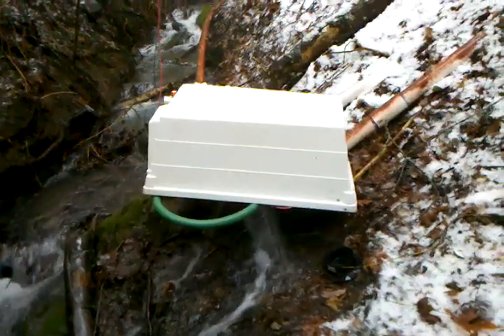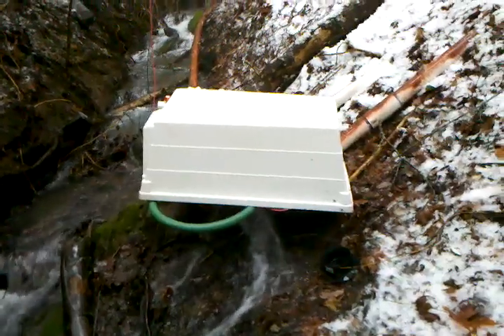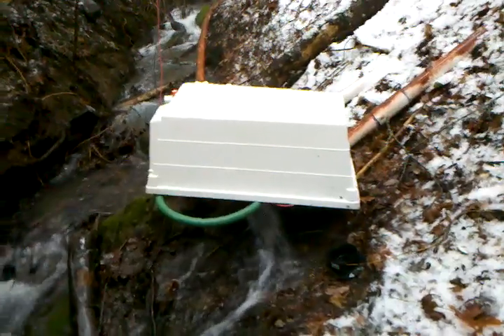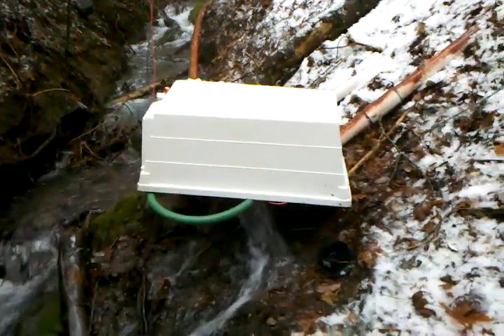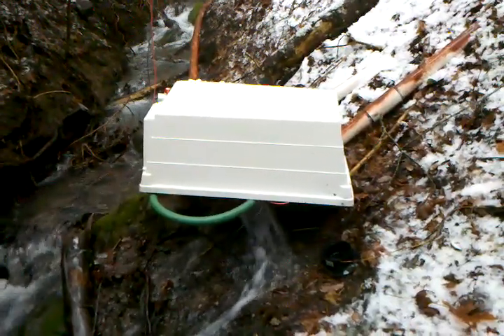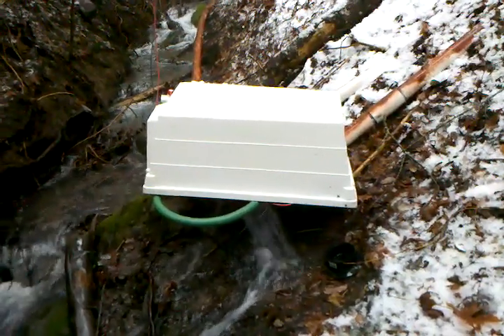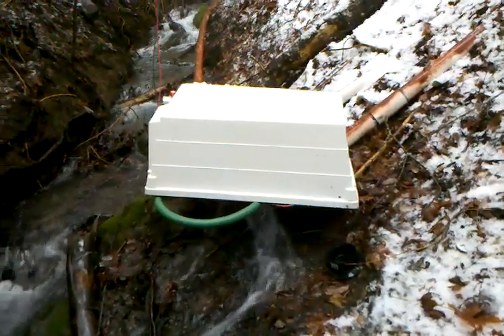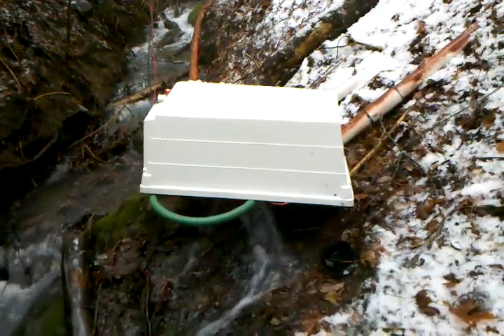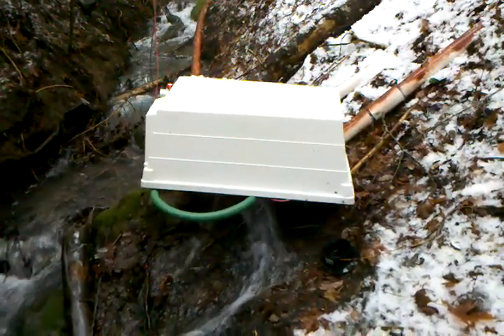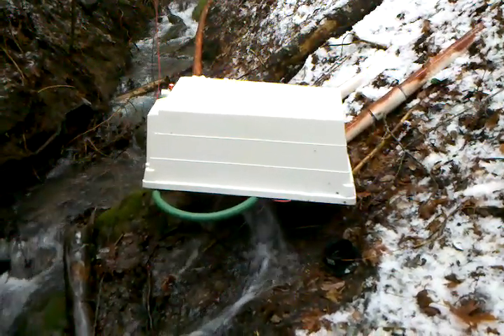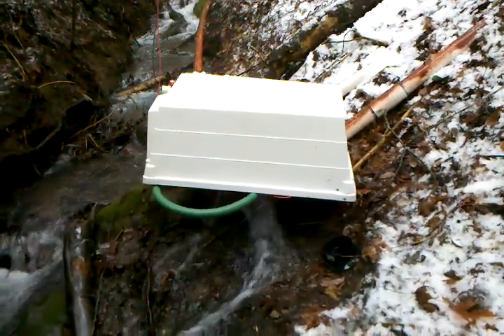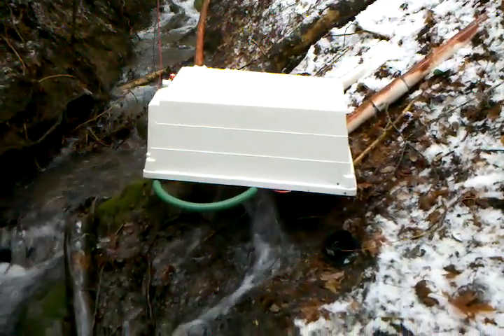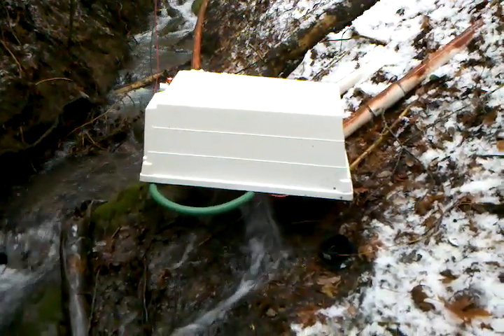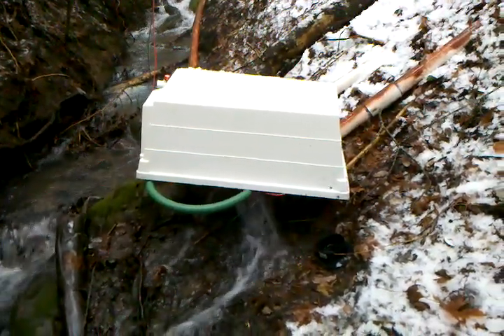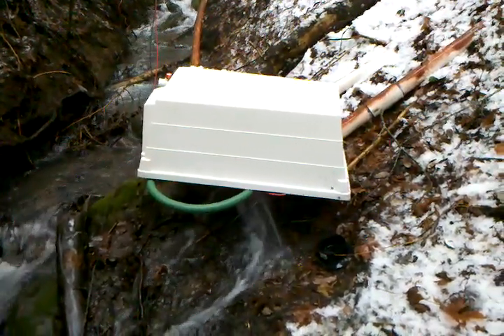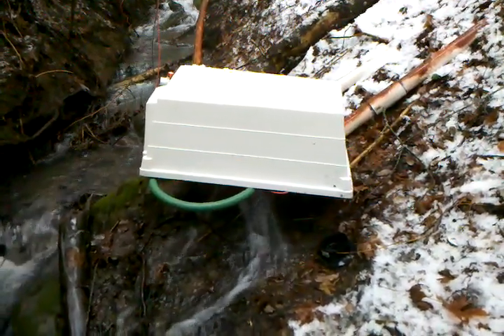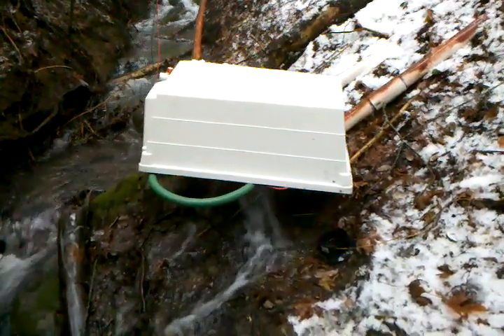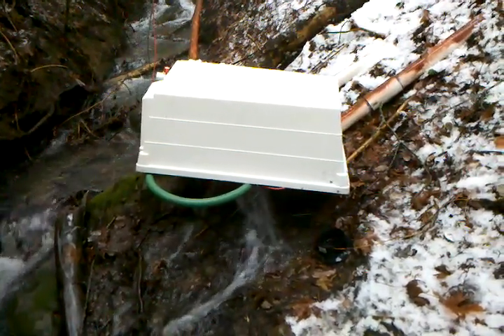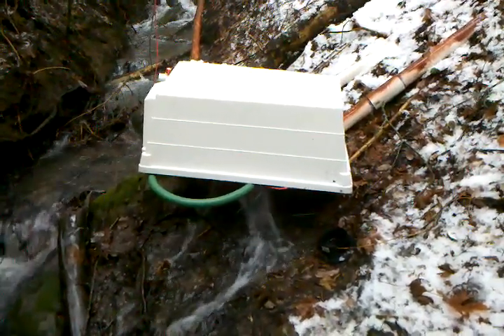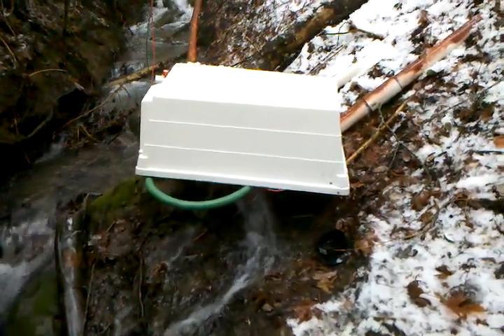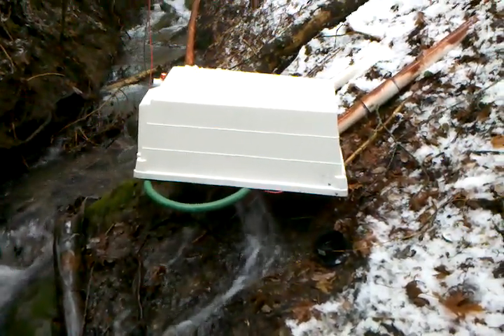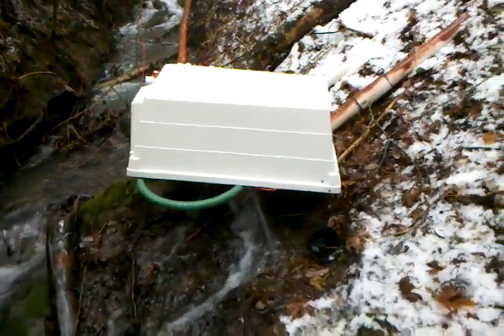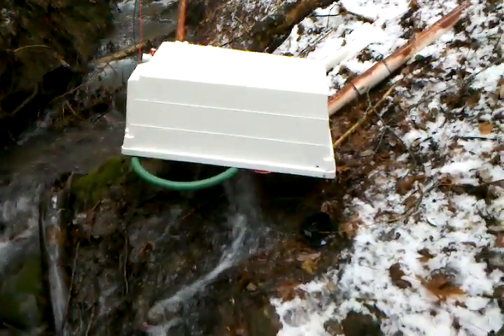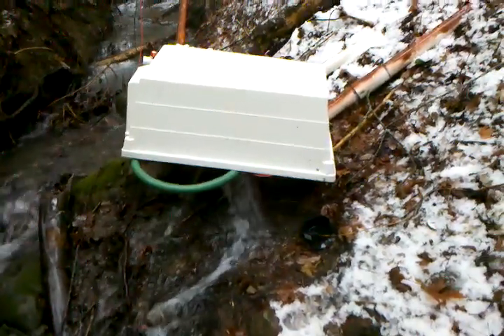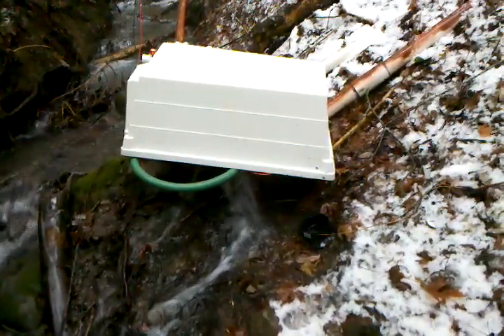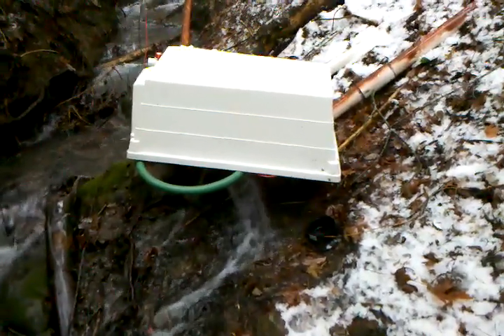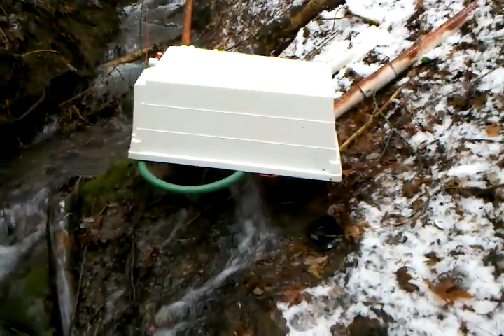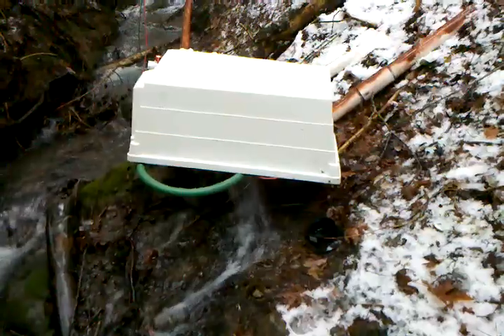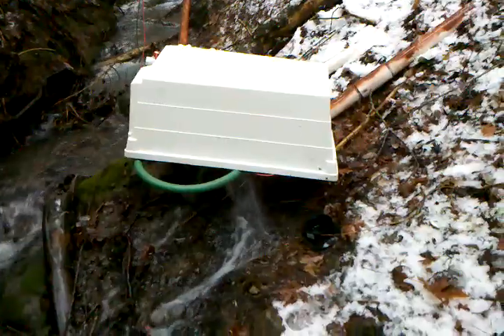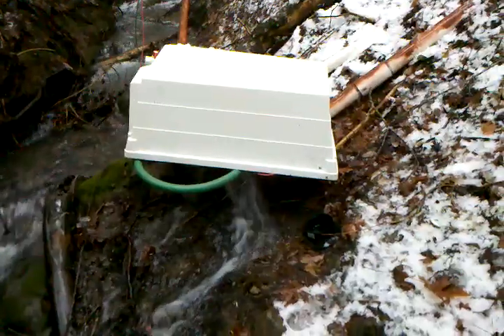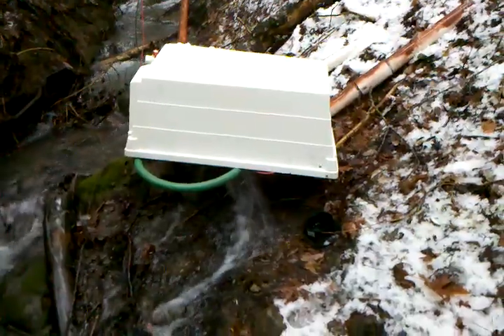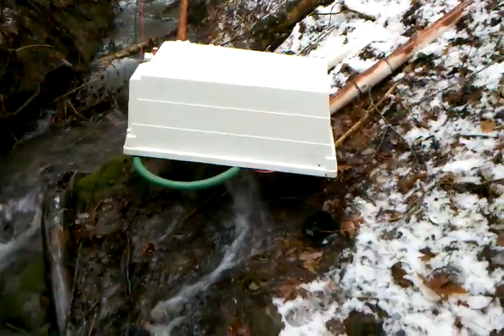Now I need to go back up to the power shed and see what kind of amperage we're getting.